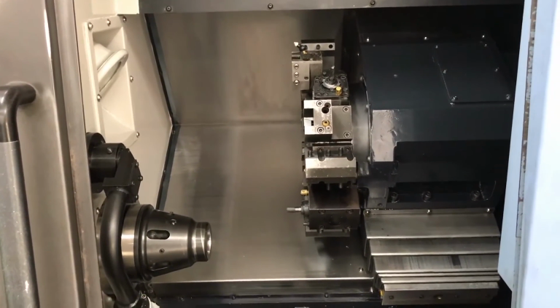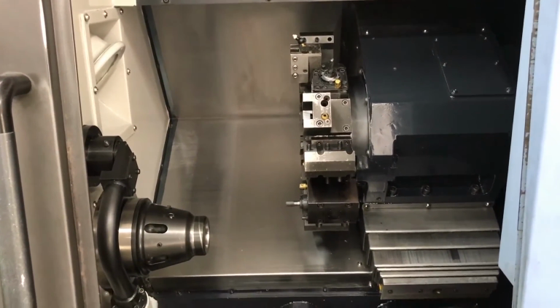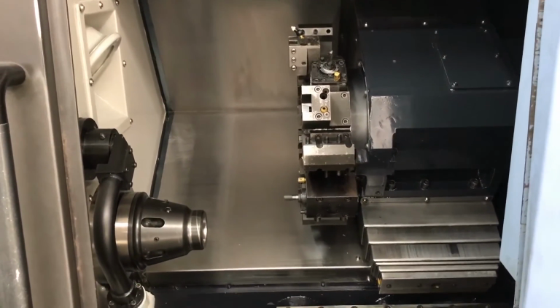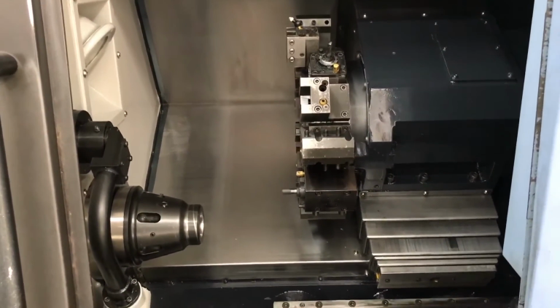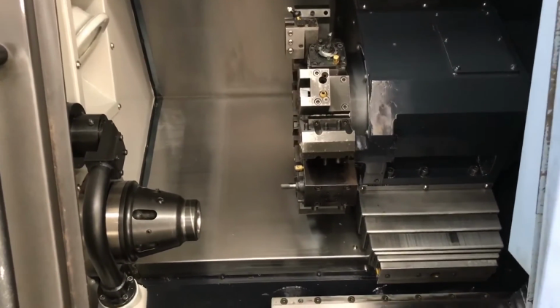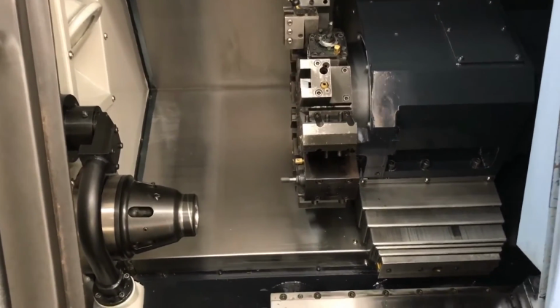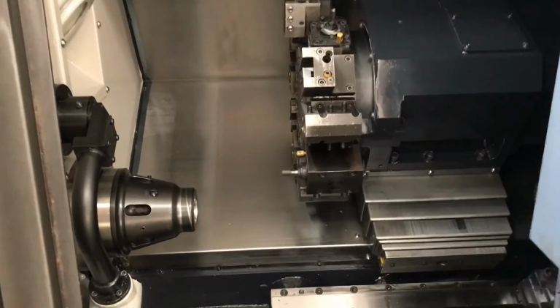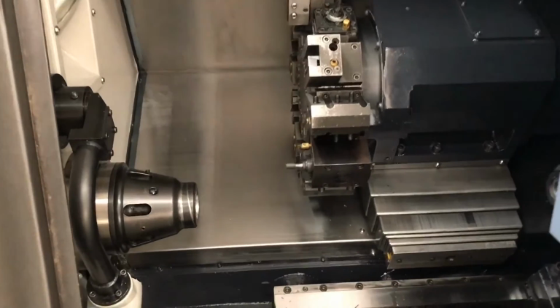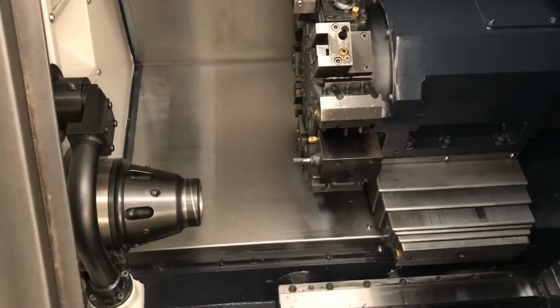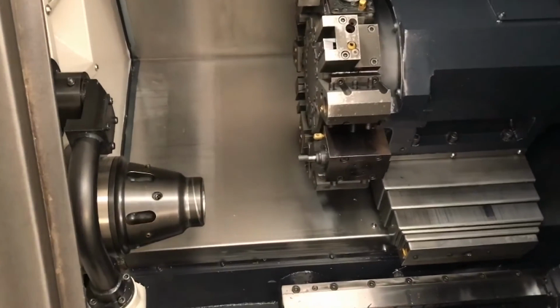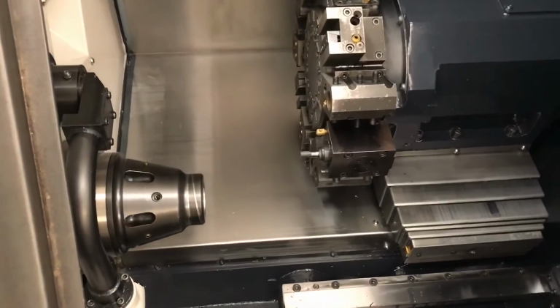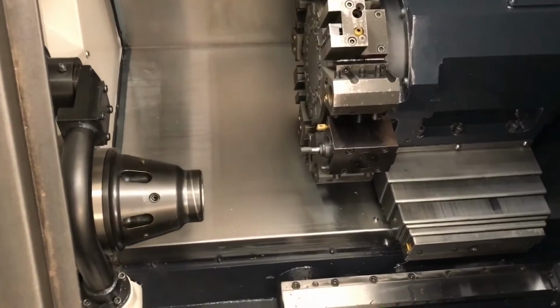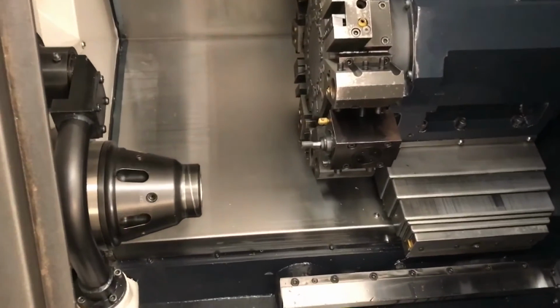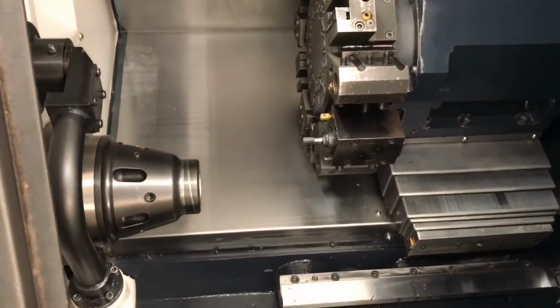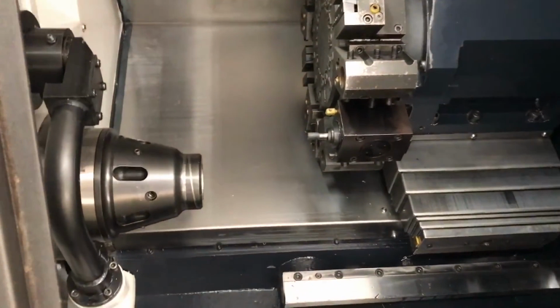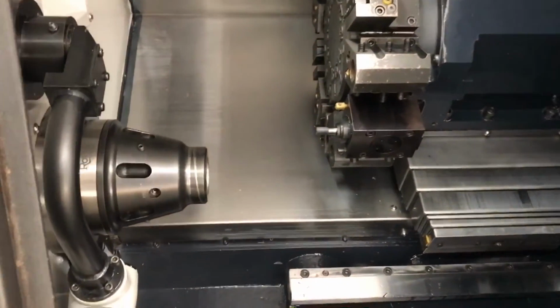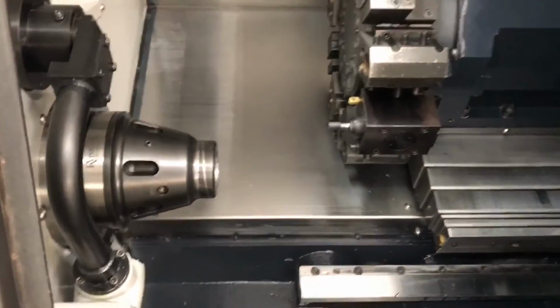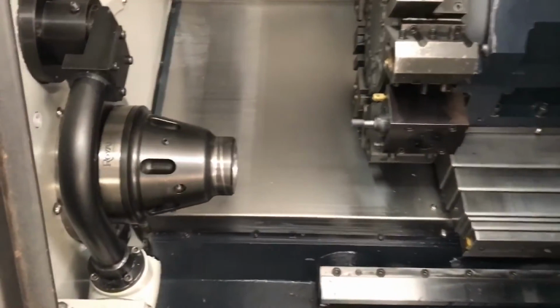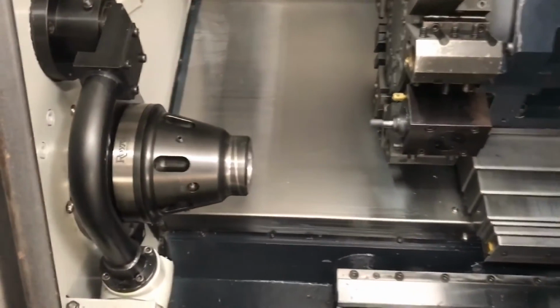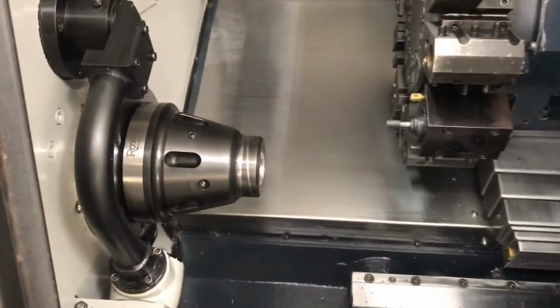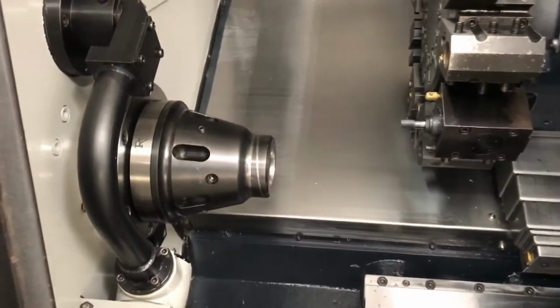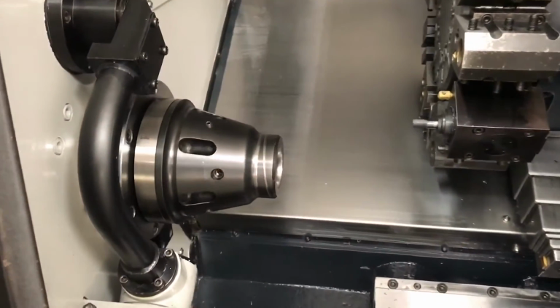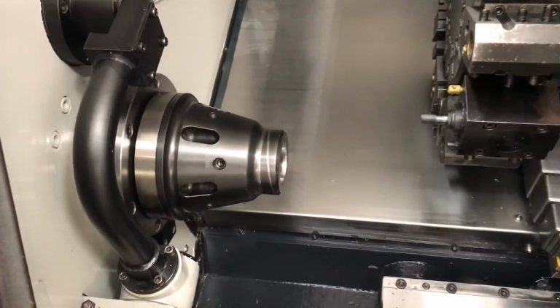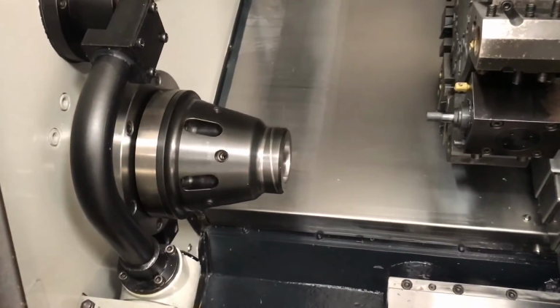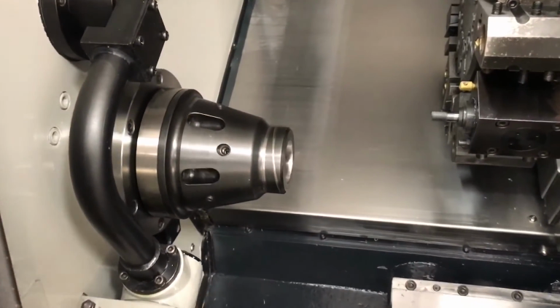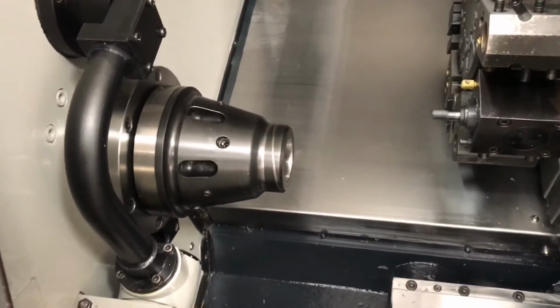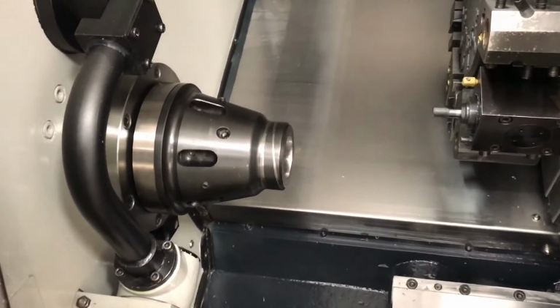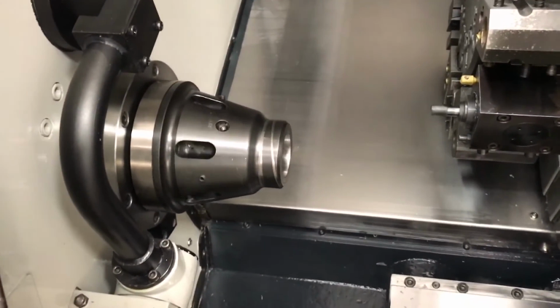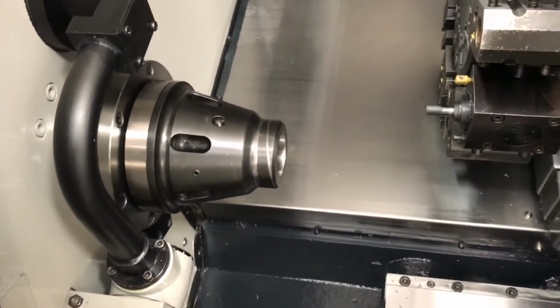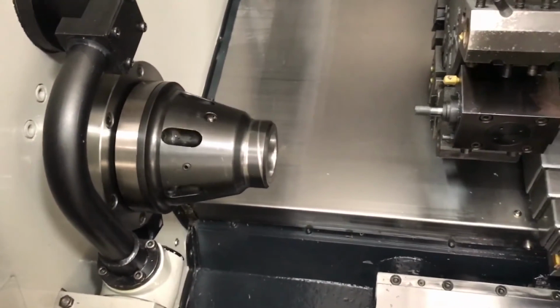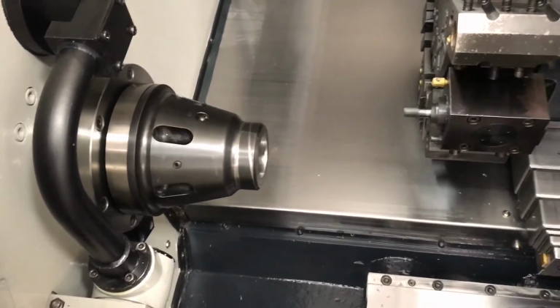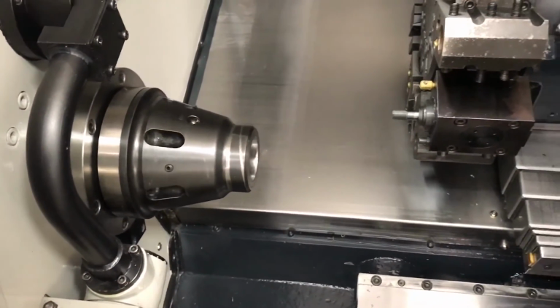Showing you the live tooling now with the C-axis in full motion.